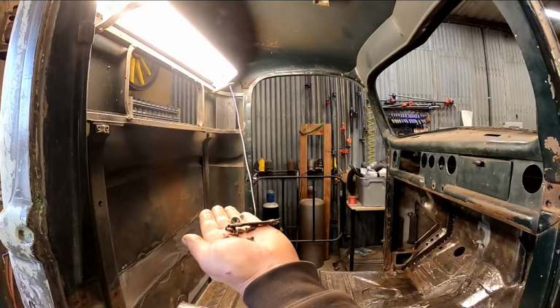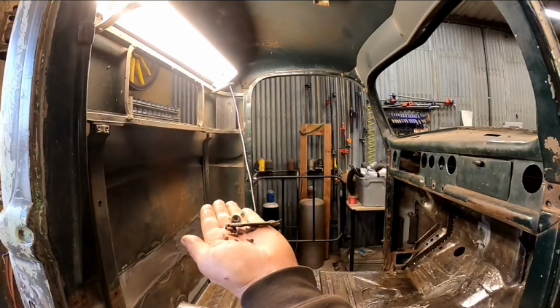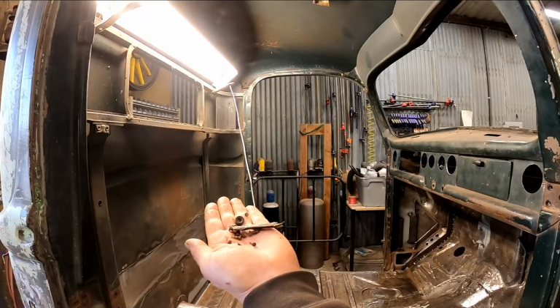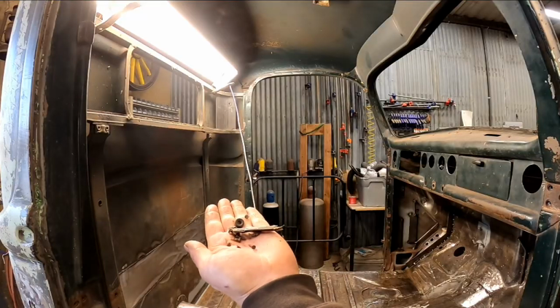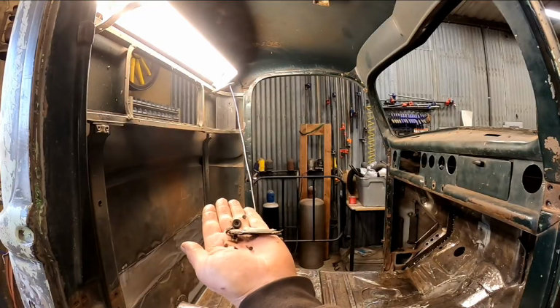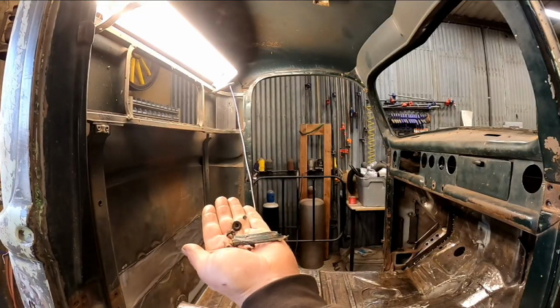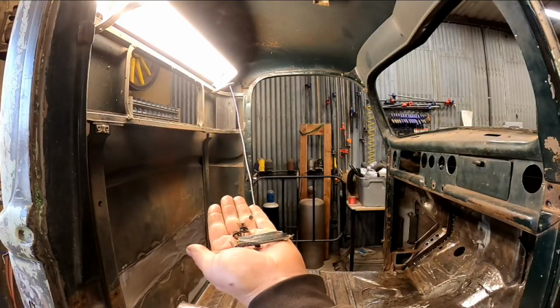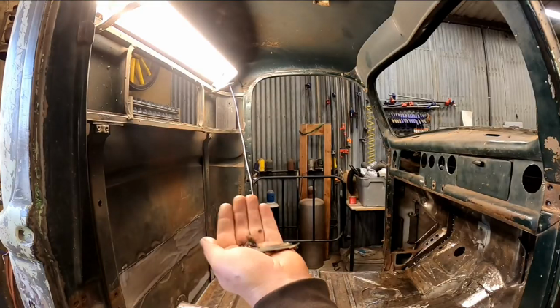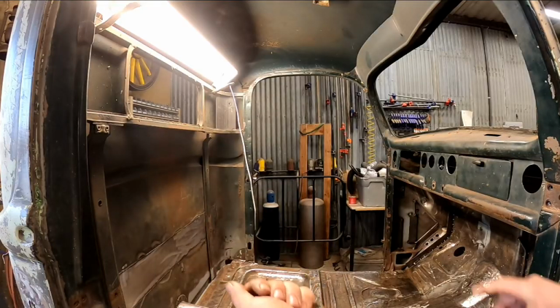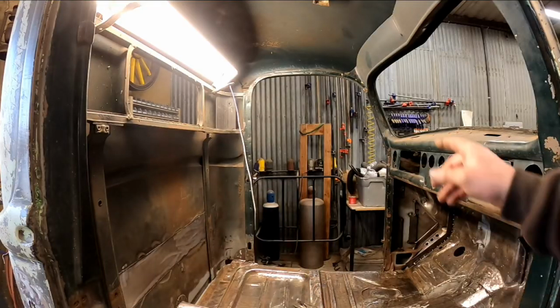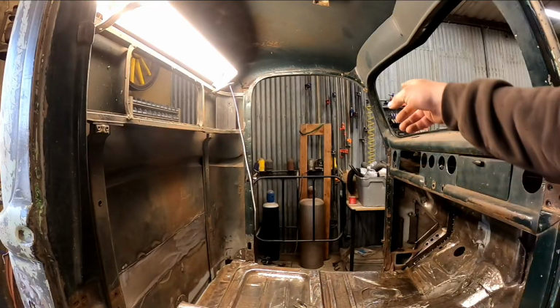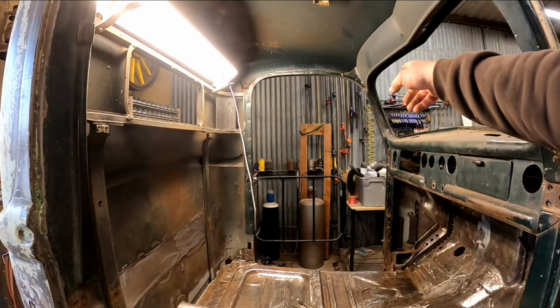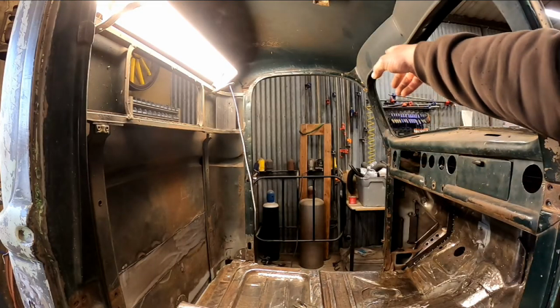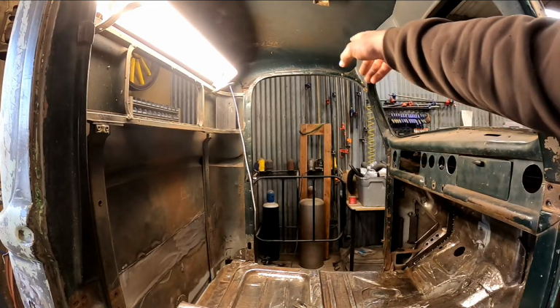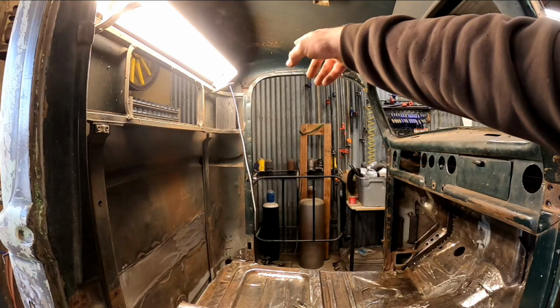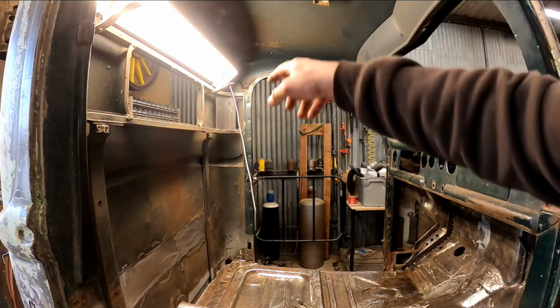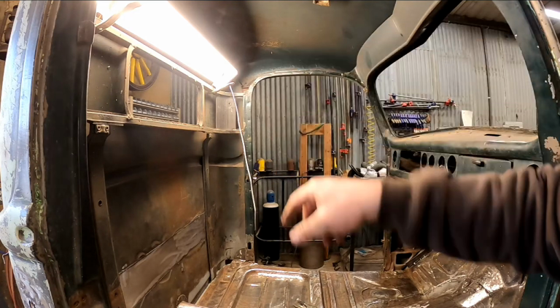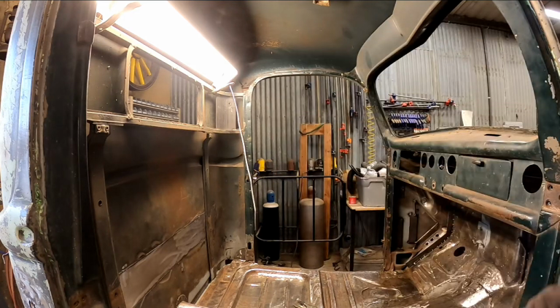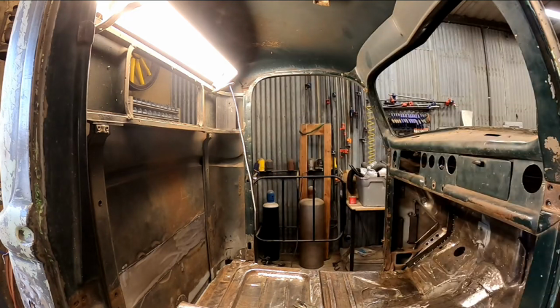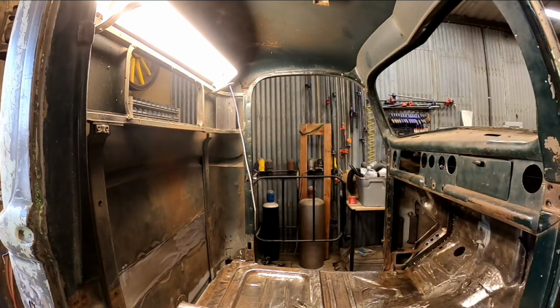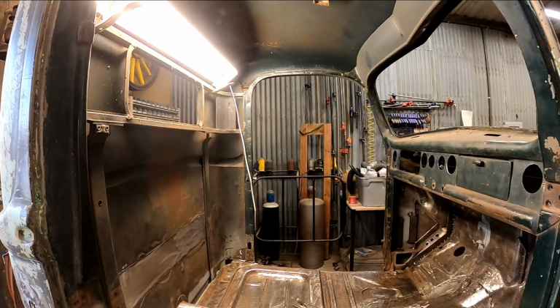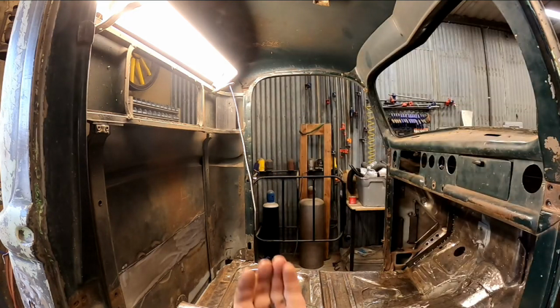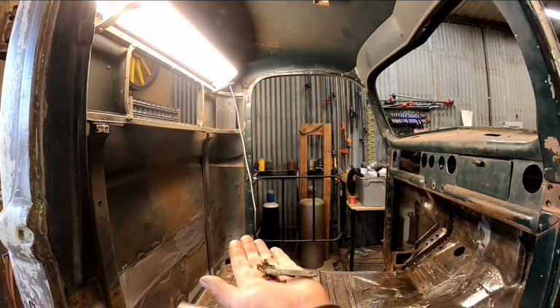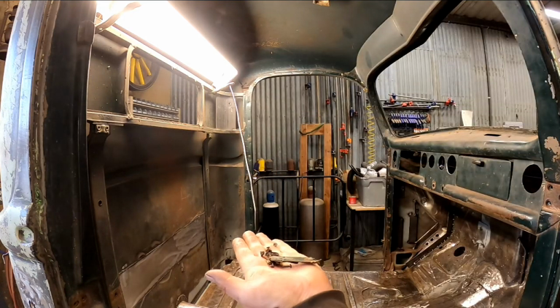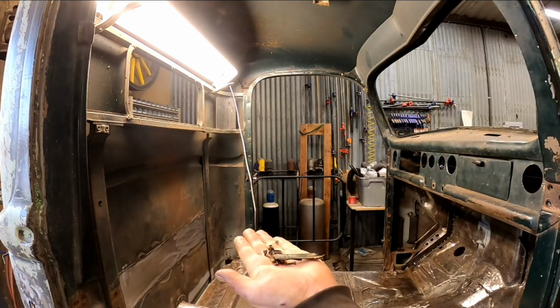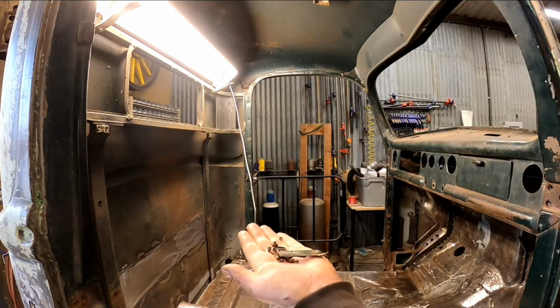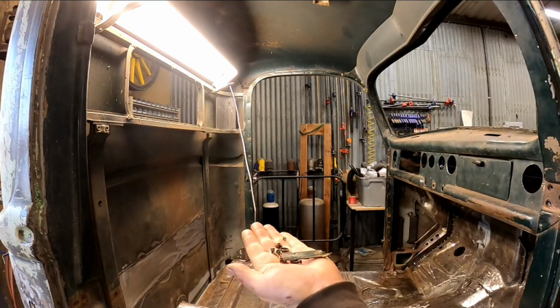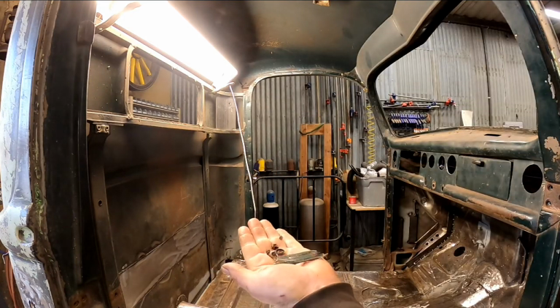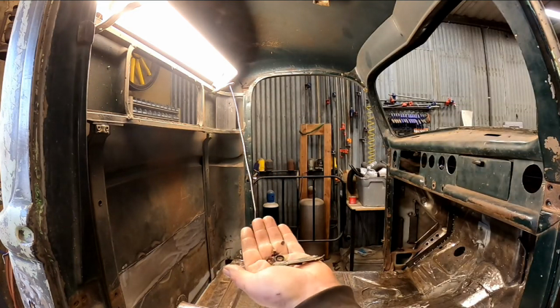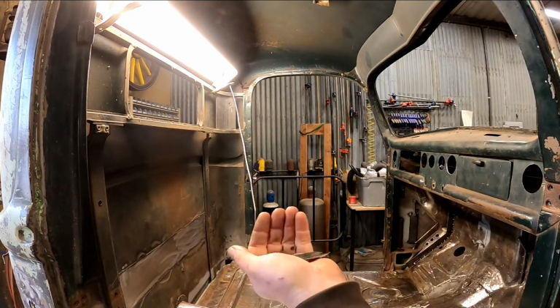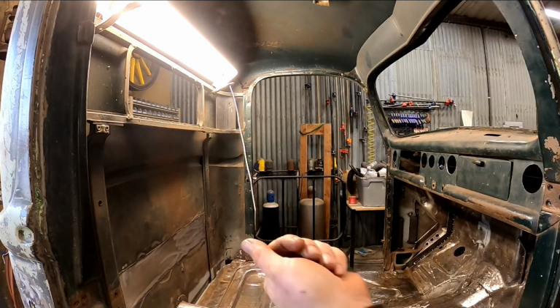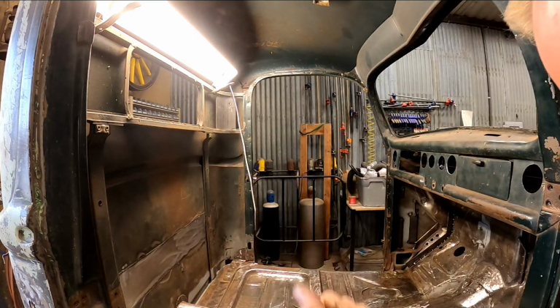I'm trying to get all these little tacks out, and not a single one has come out easy. Nuts.